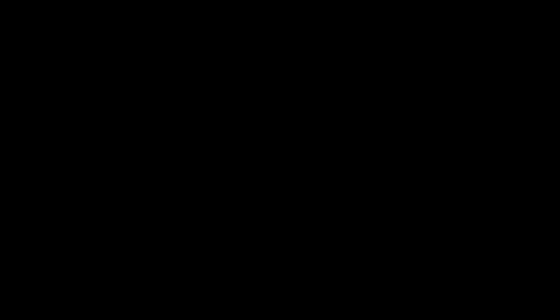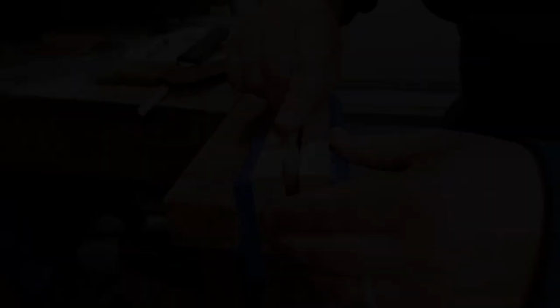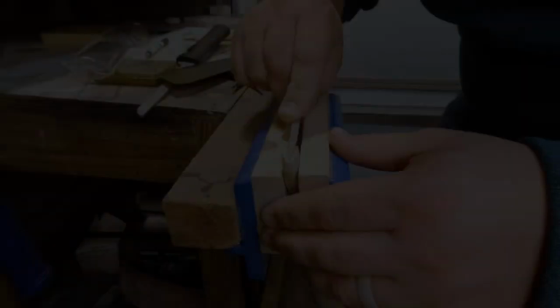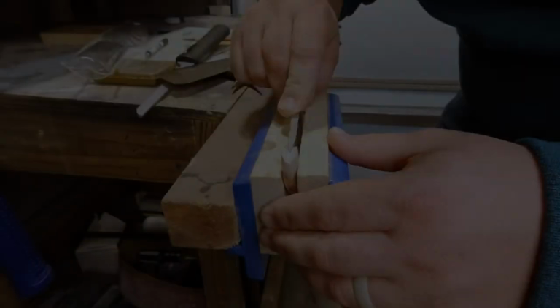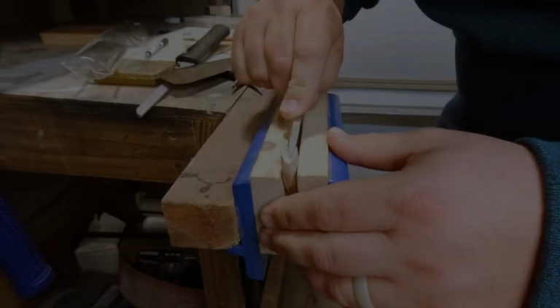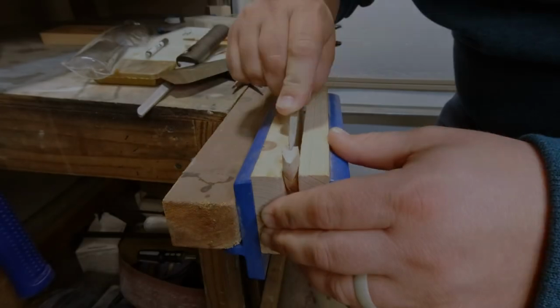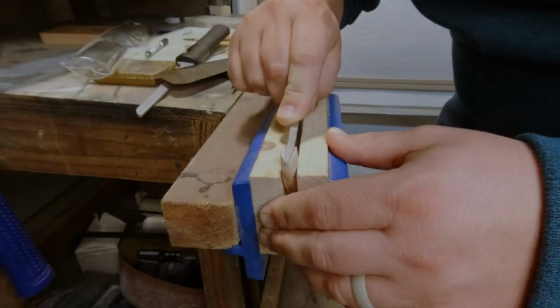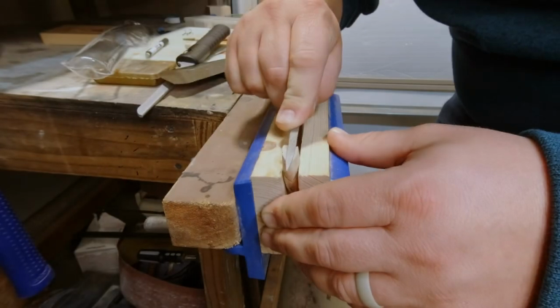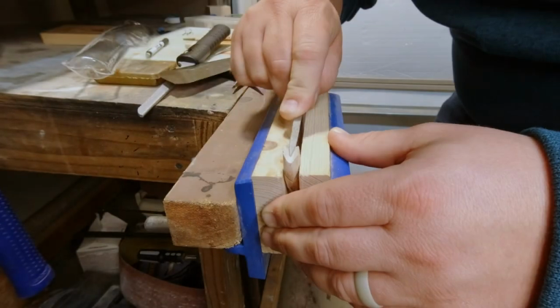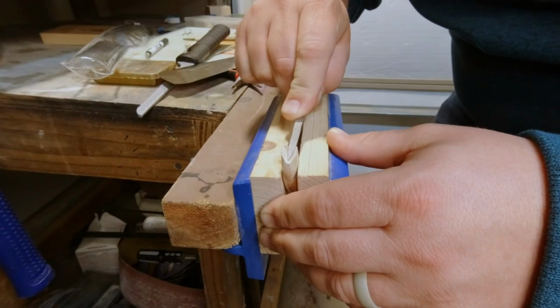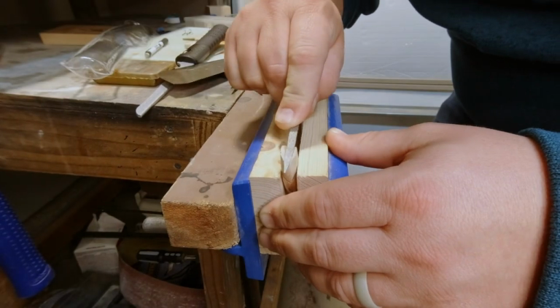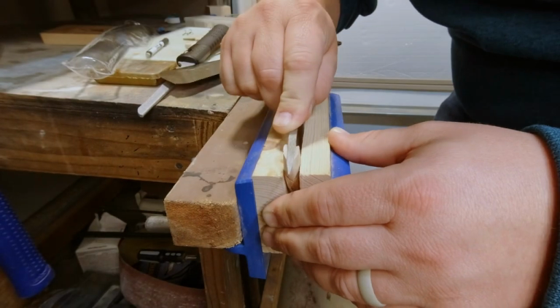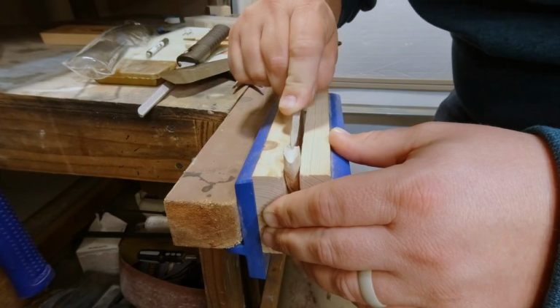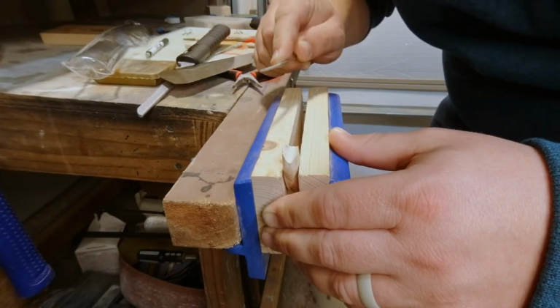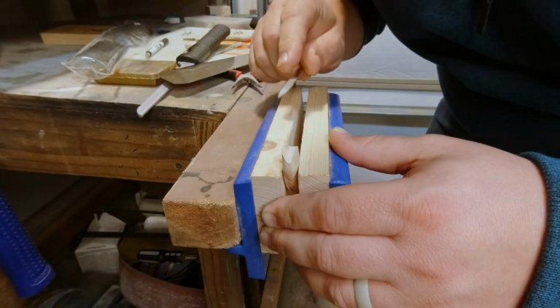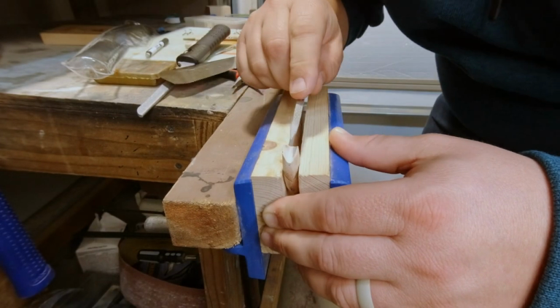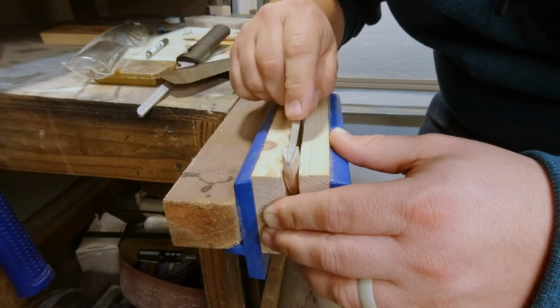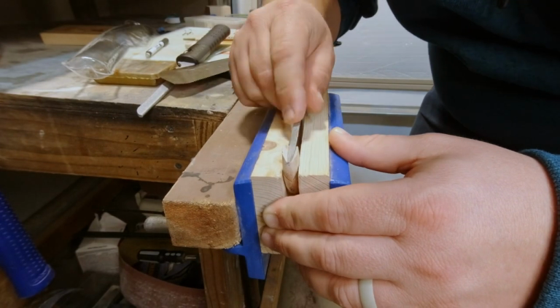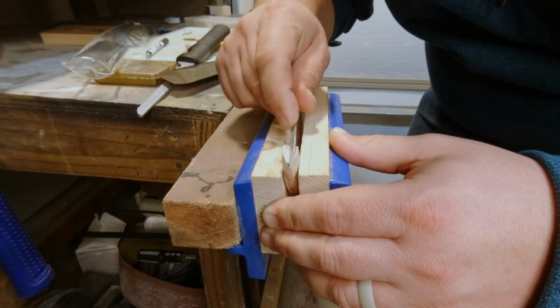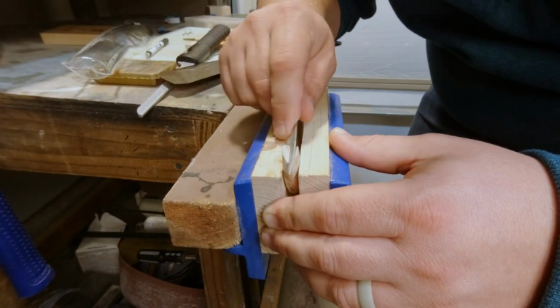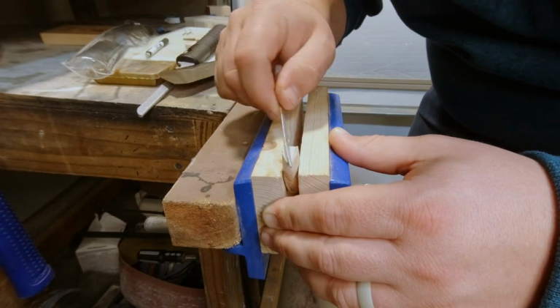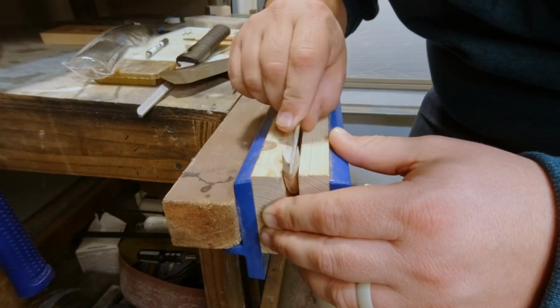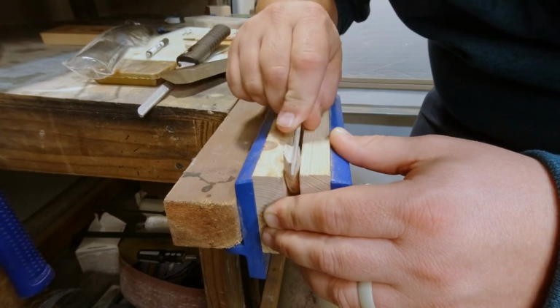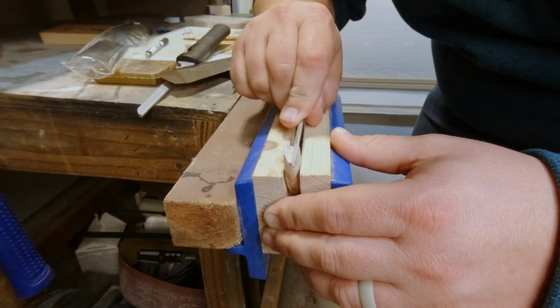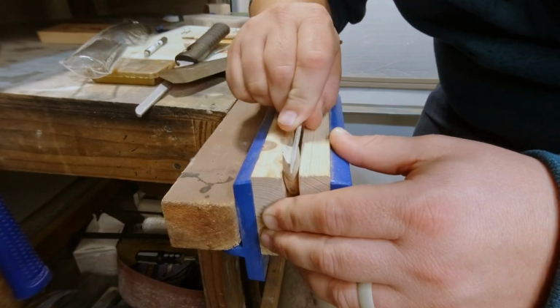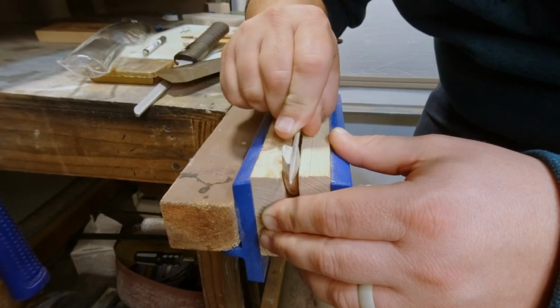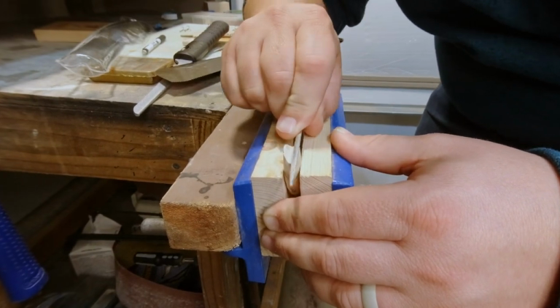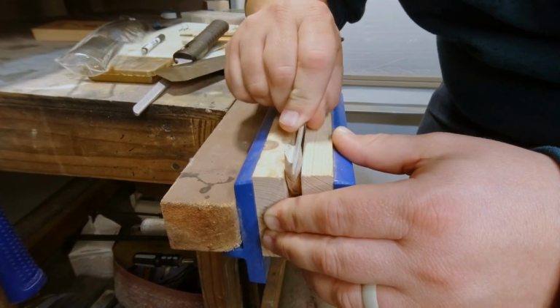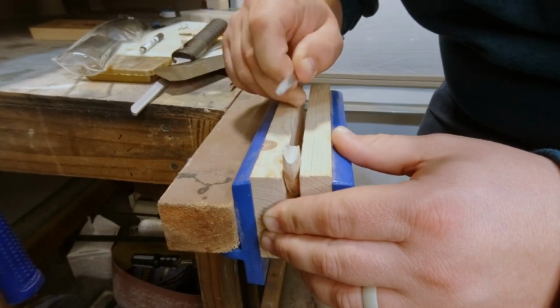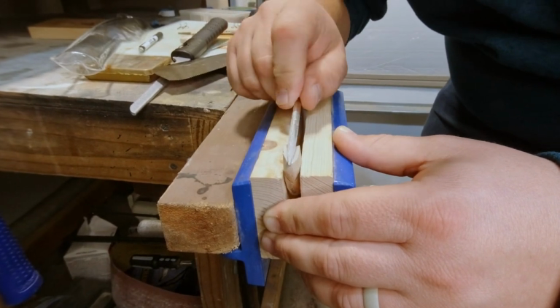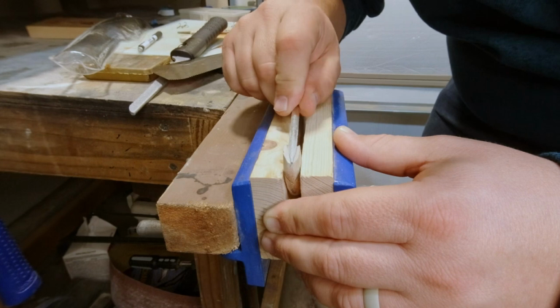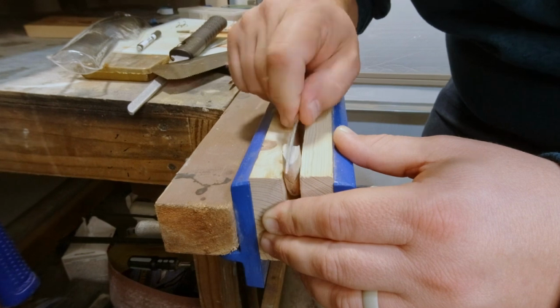Once I get that cut out, I go ahead and sand it down, either with files or sandpaper, and smooth it out.